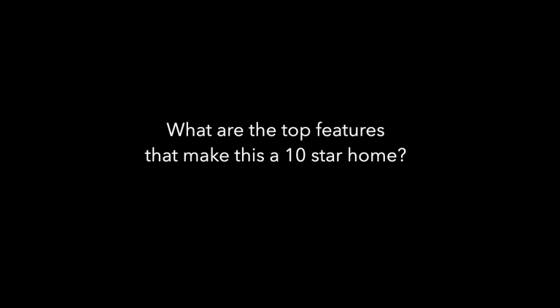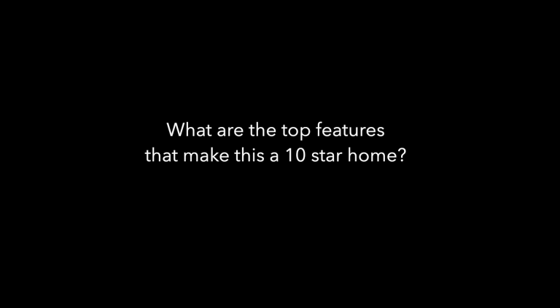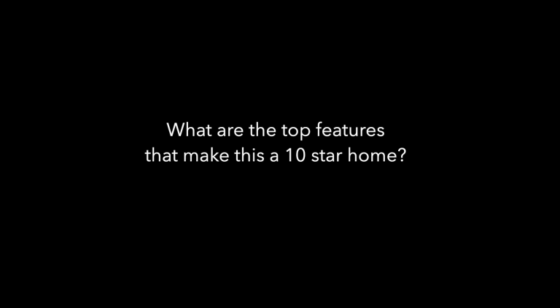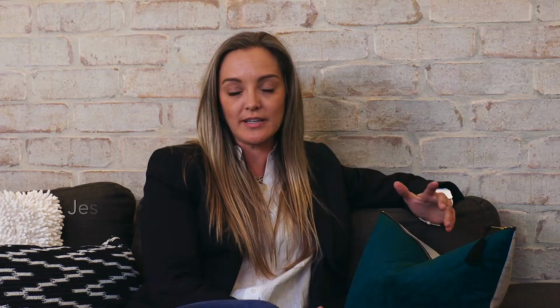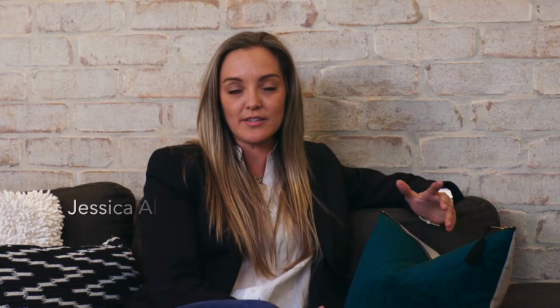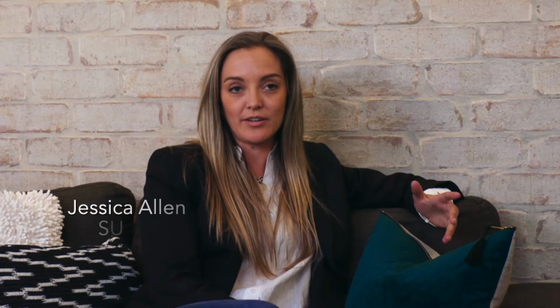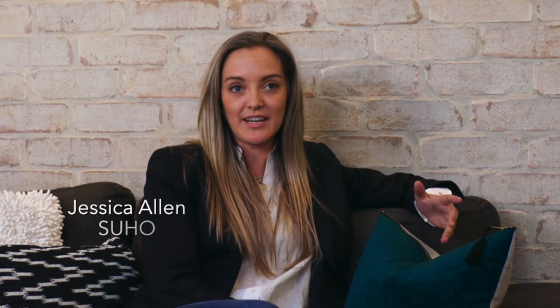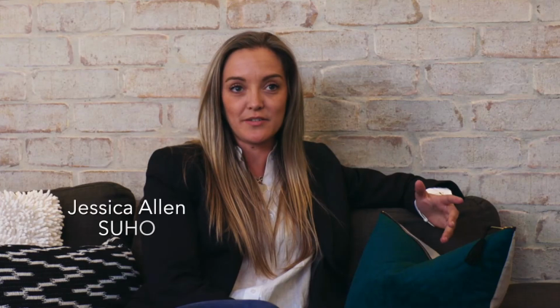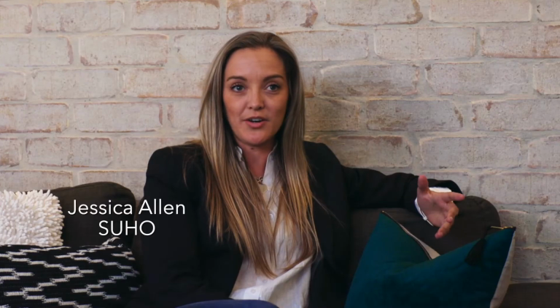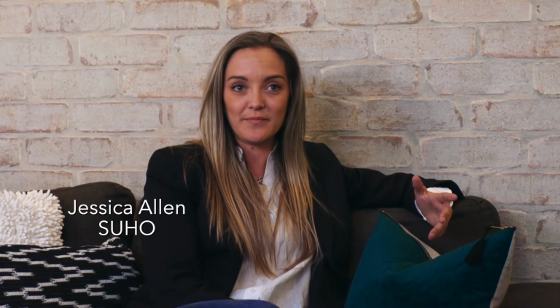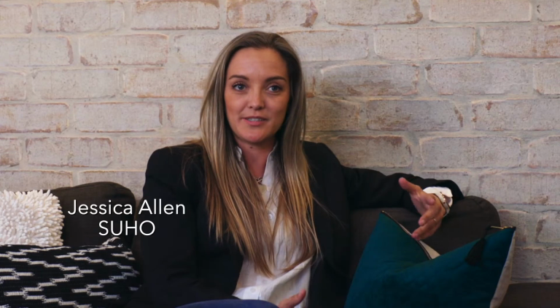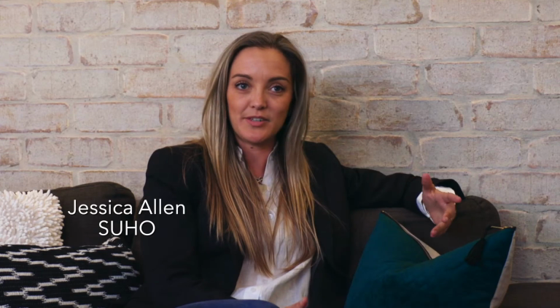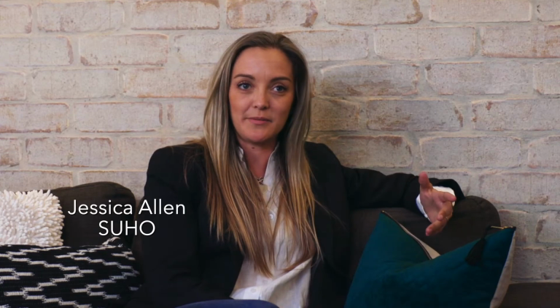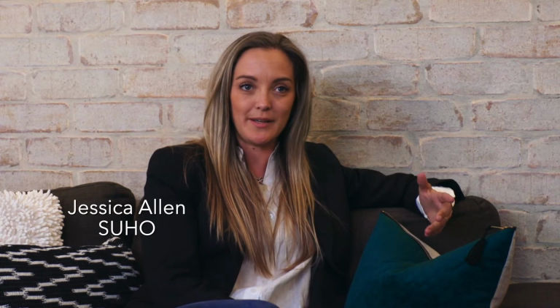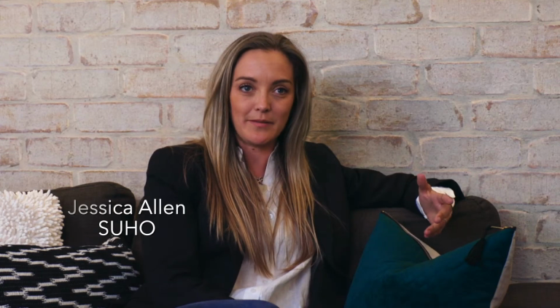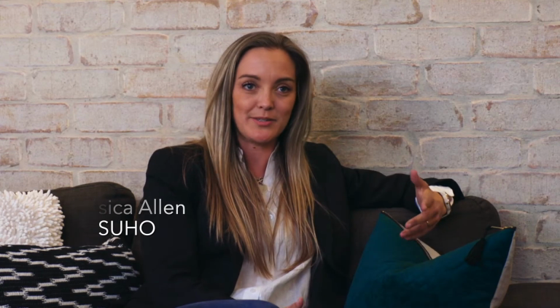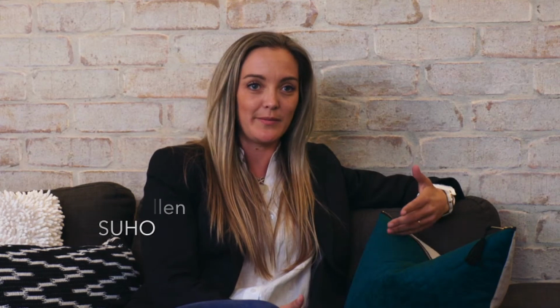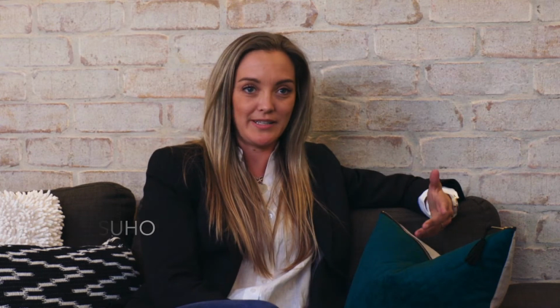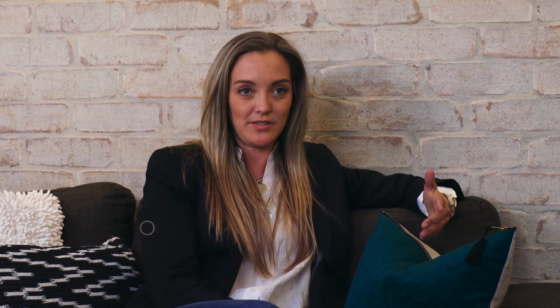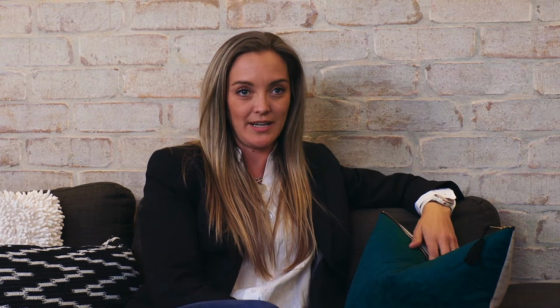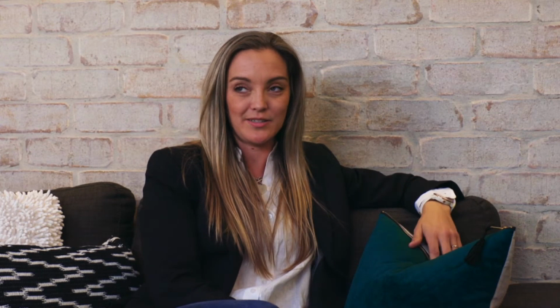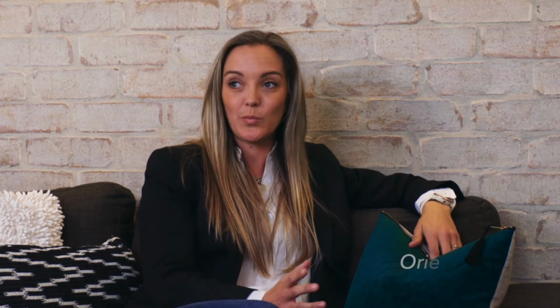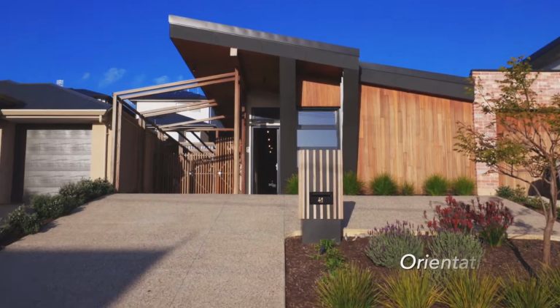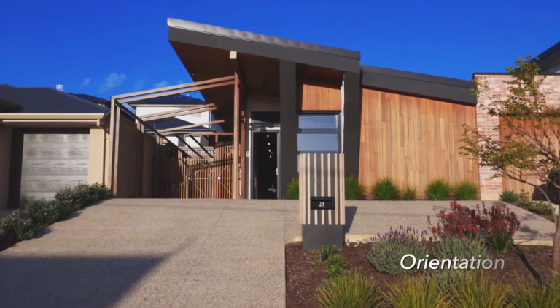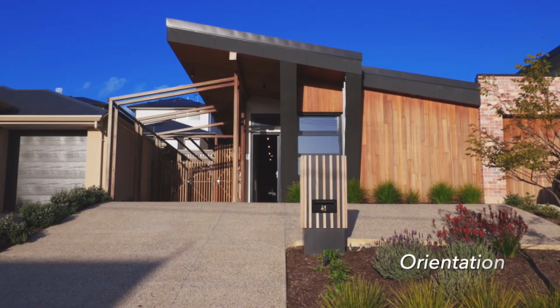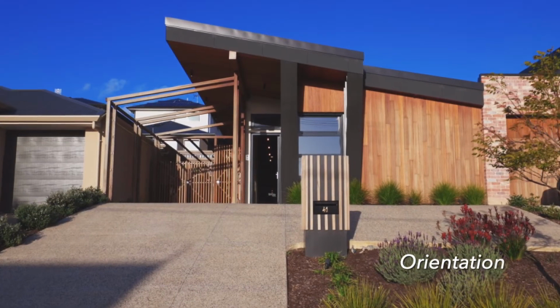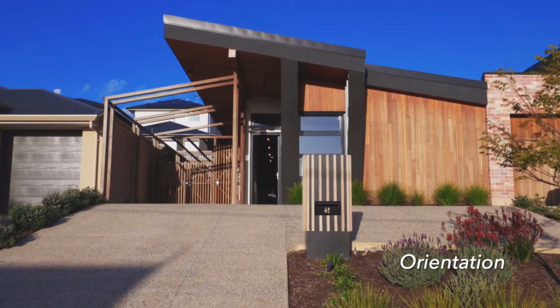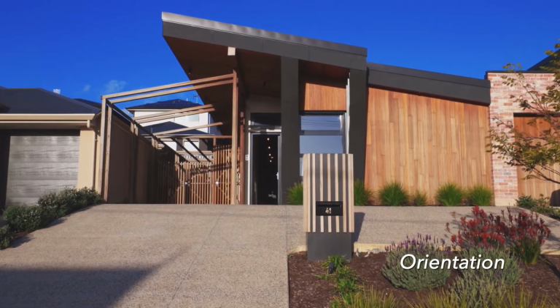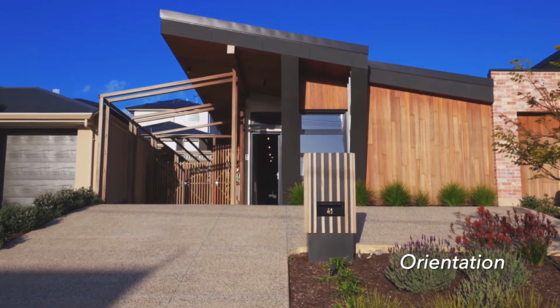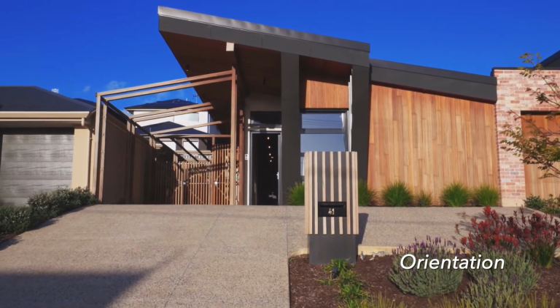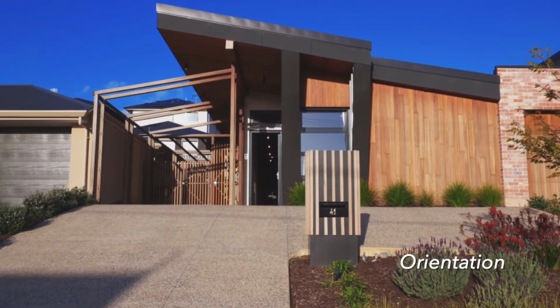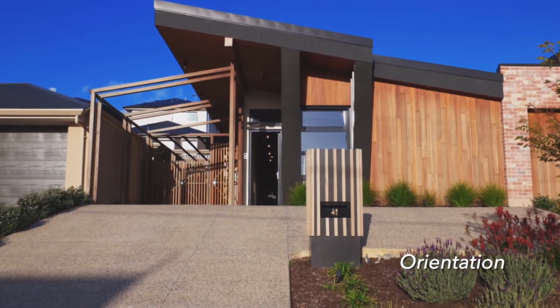The first thing is the orientation of the home. That's the first thing we think about when we talk about passive design — where's the sun and how are we going to get that into the house.